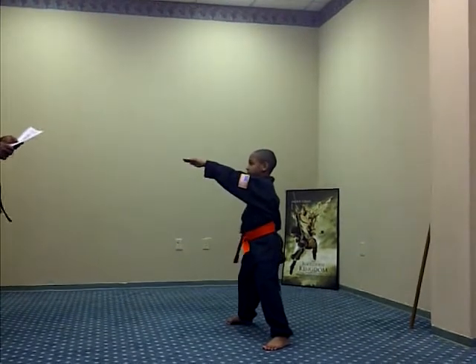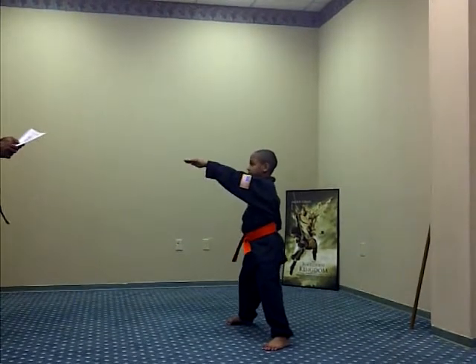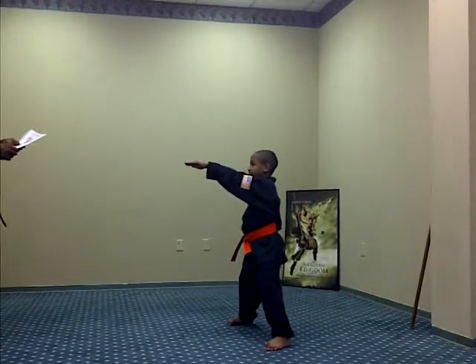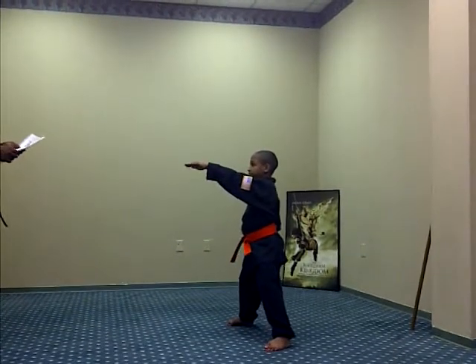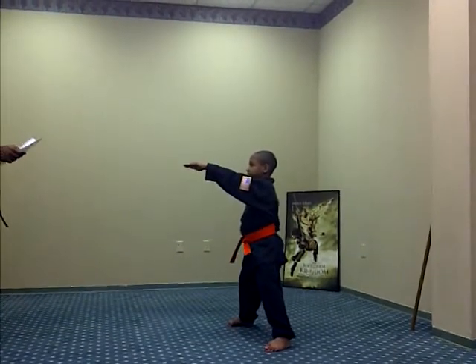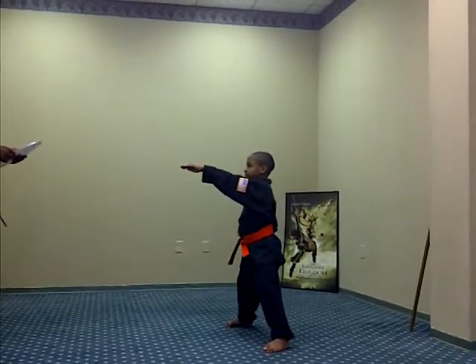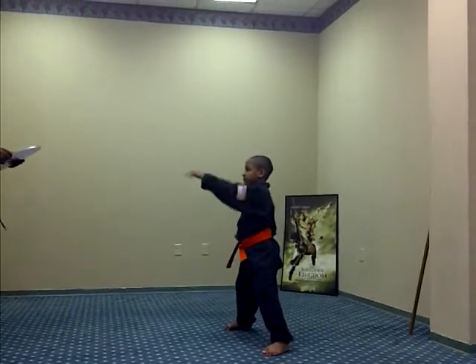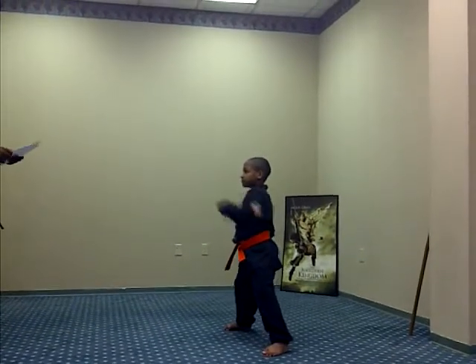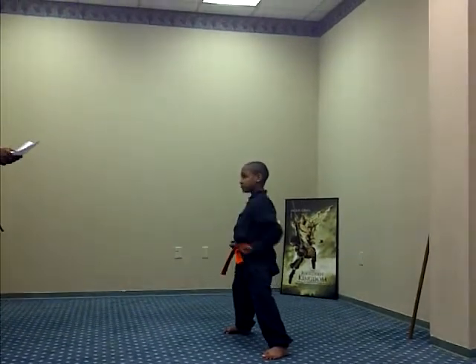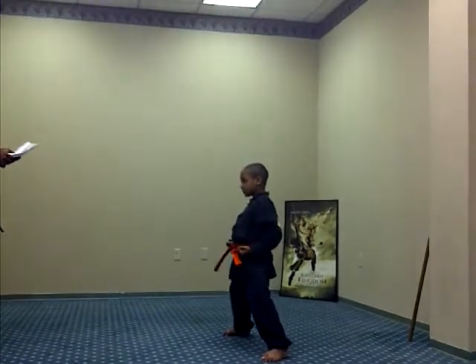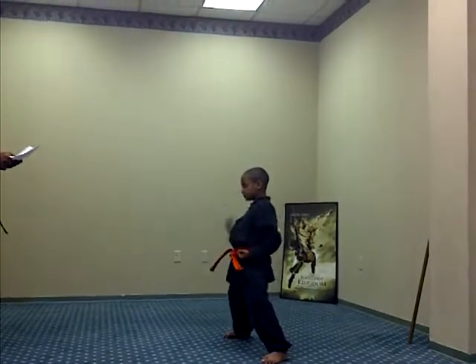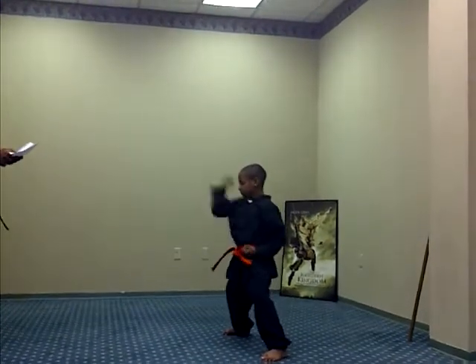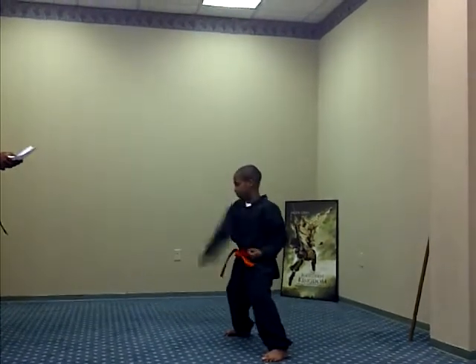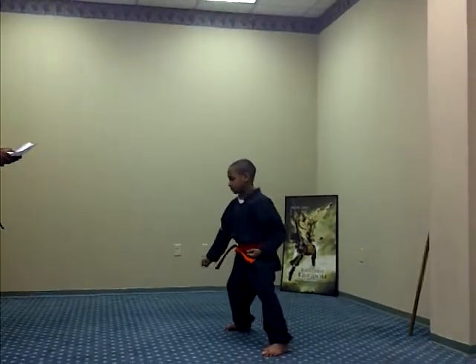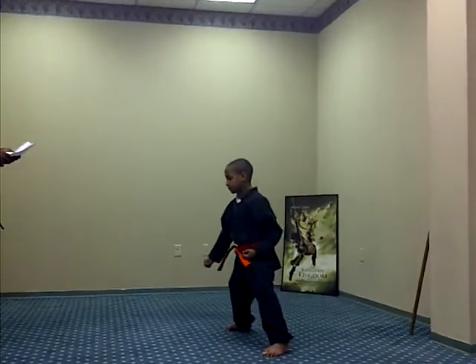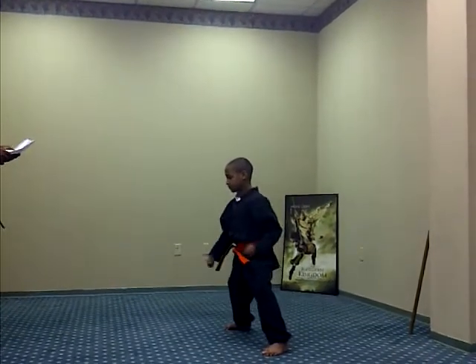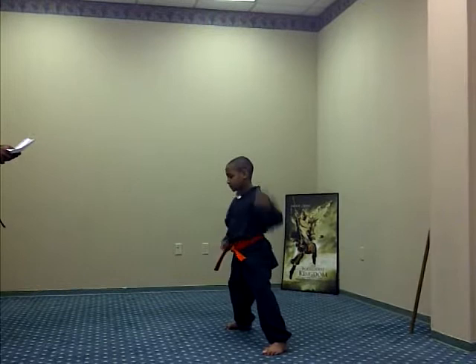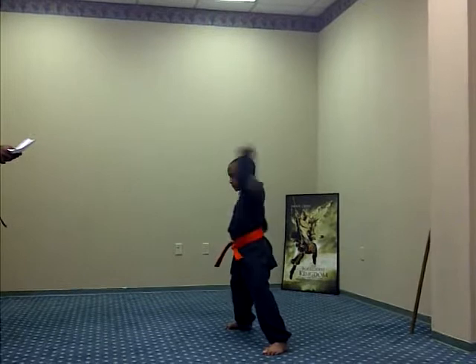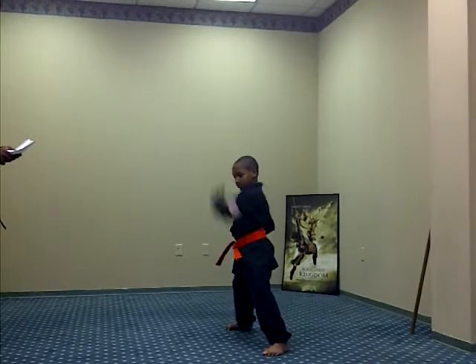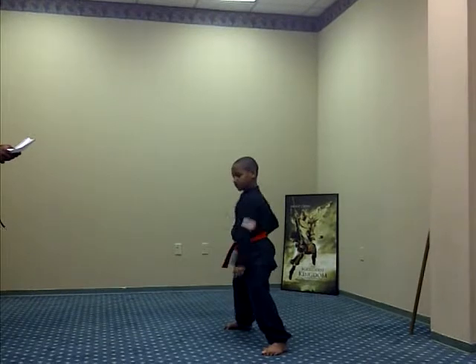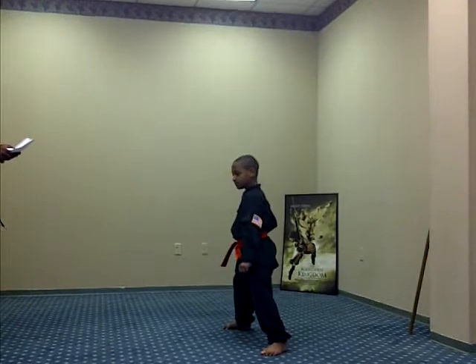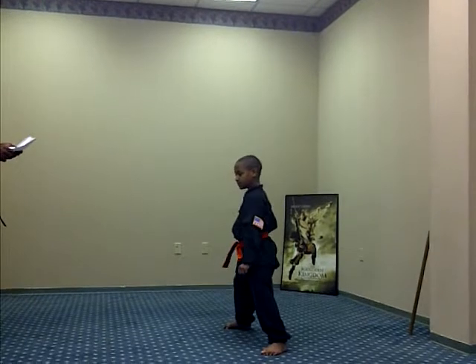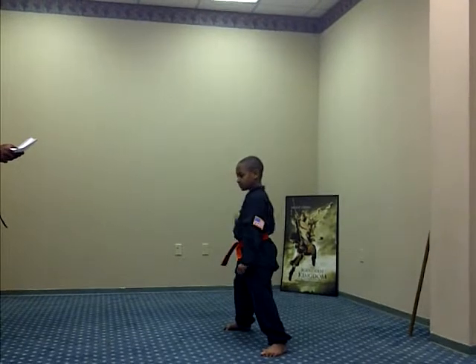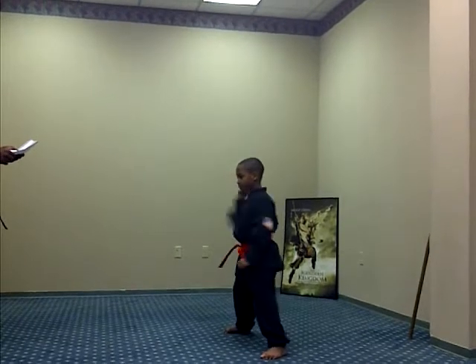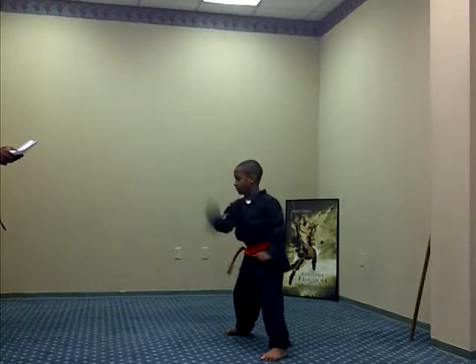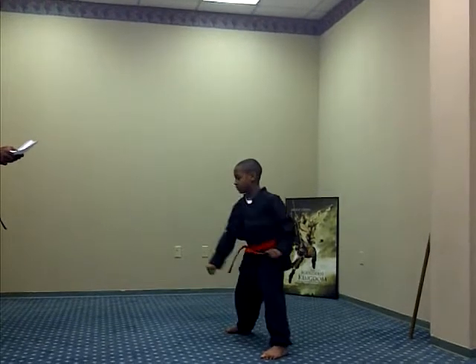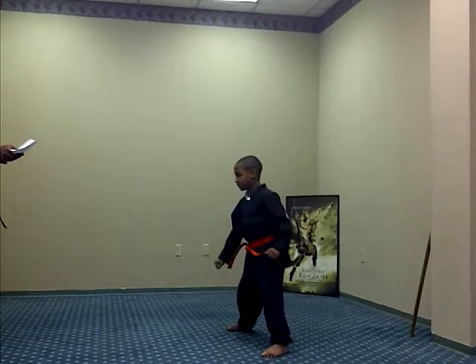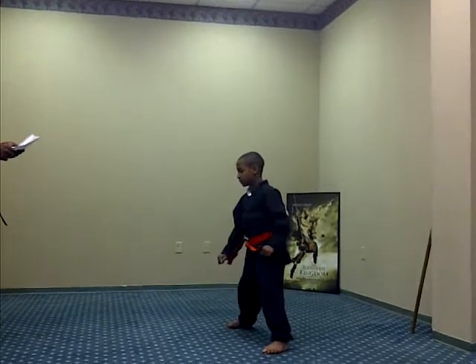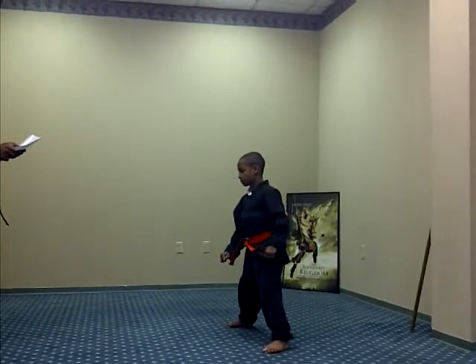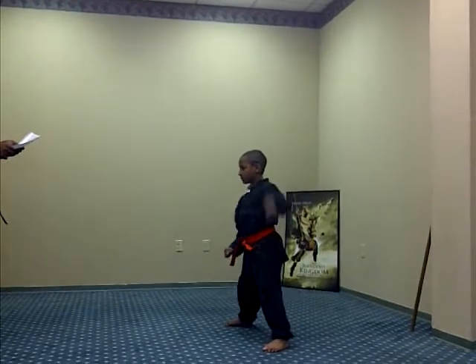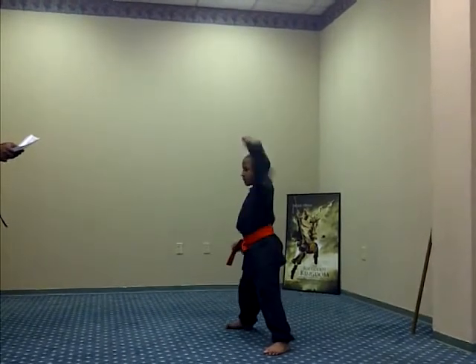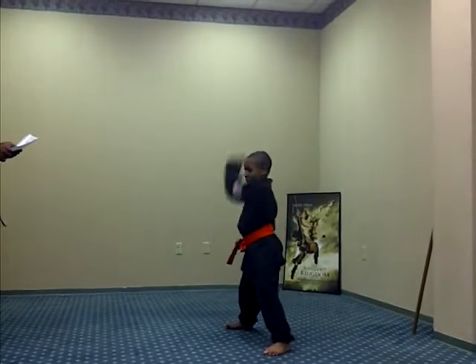Down block, right hand first. Ready, one, two, three, Sanchi, four.